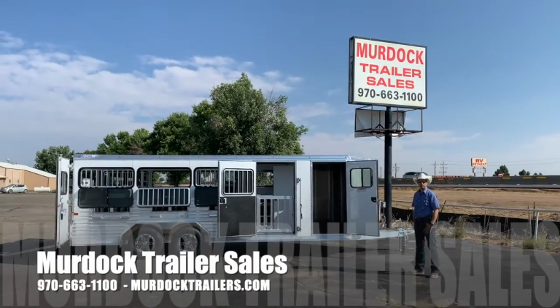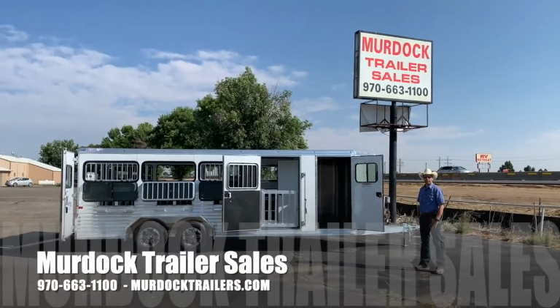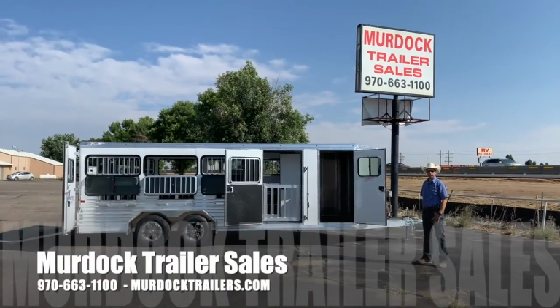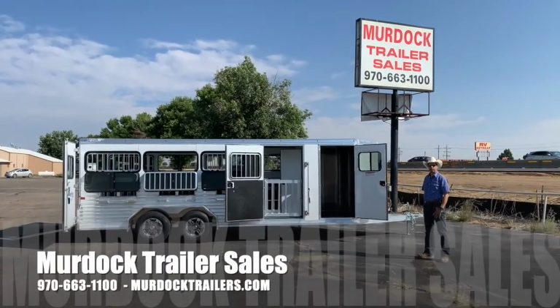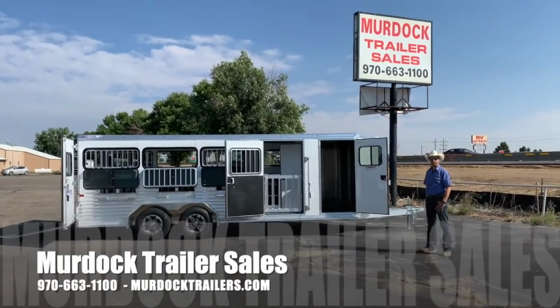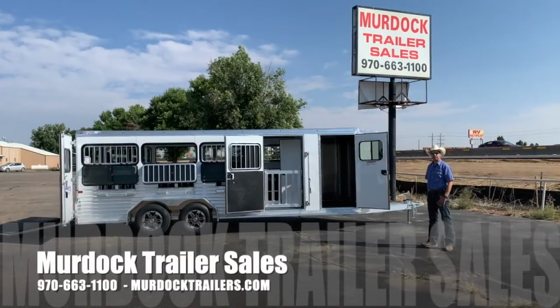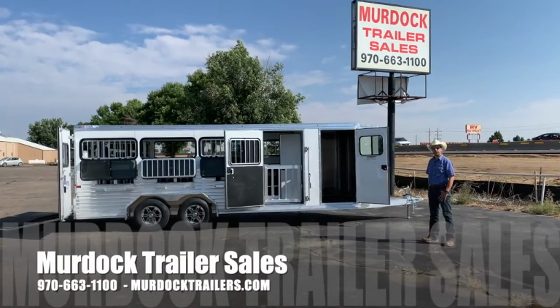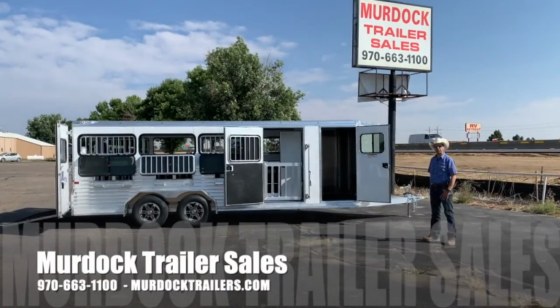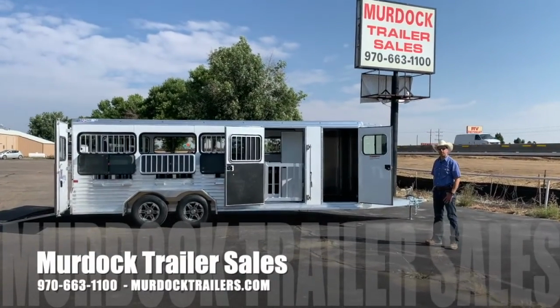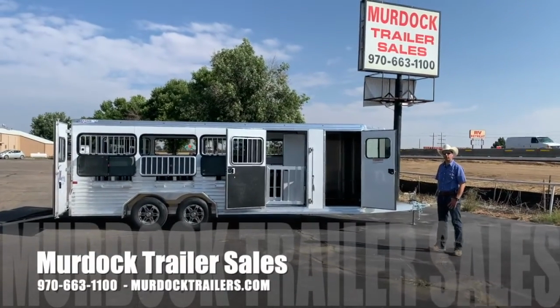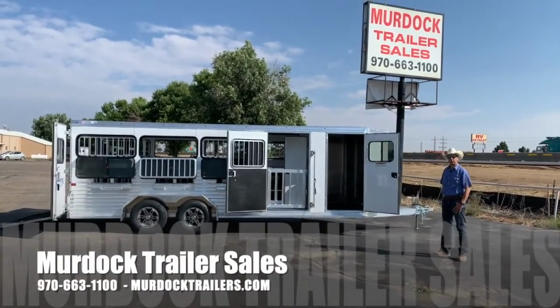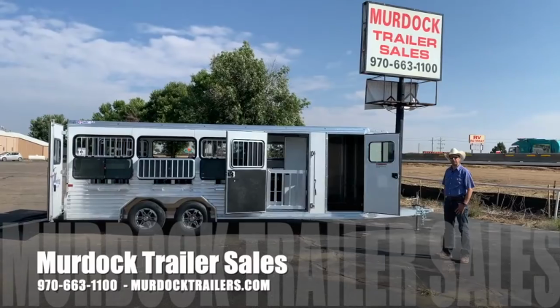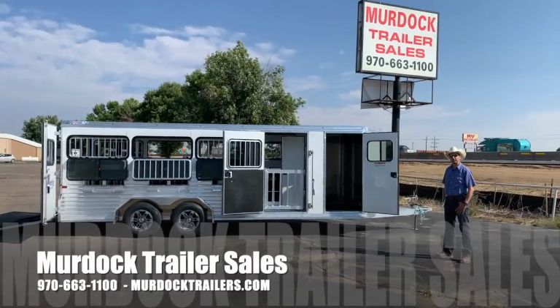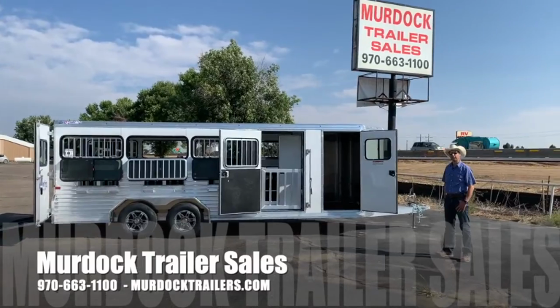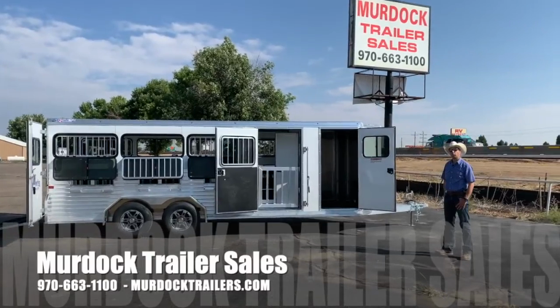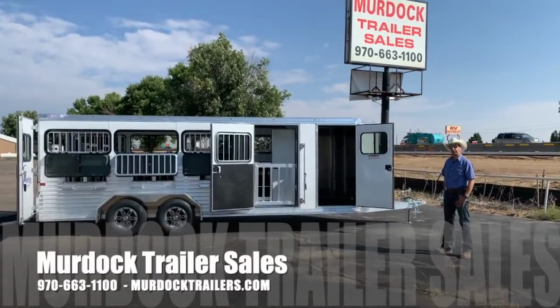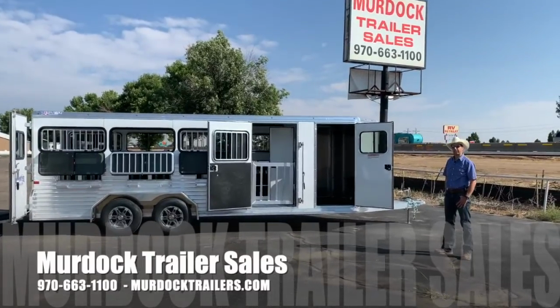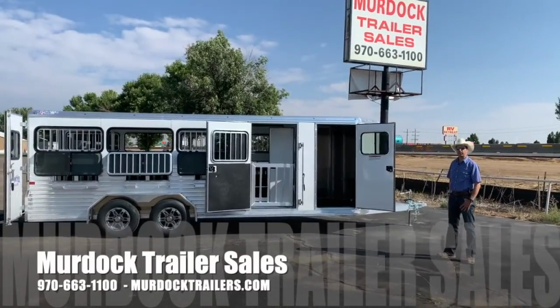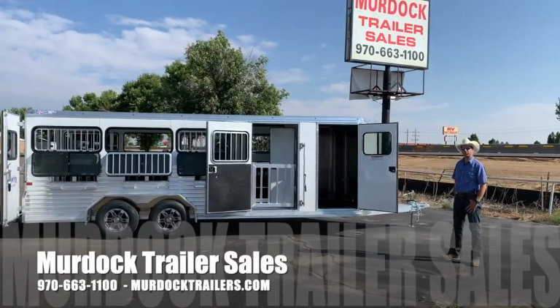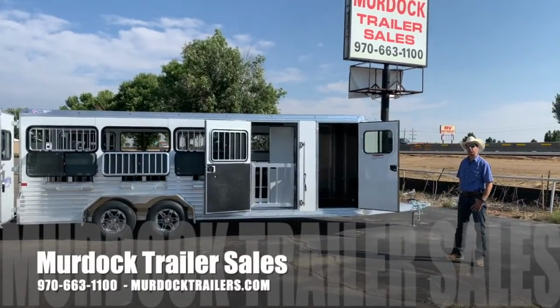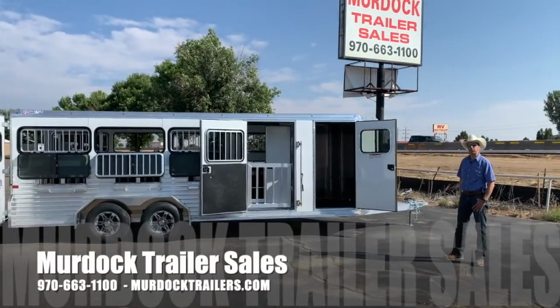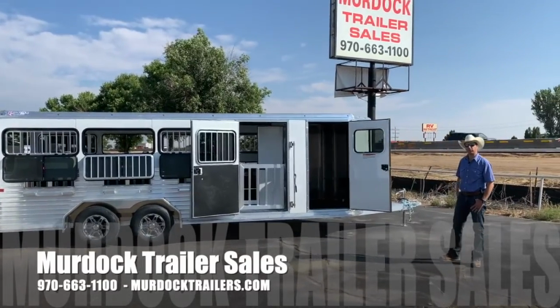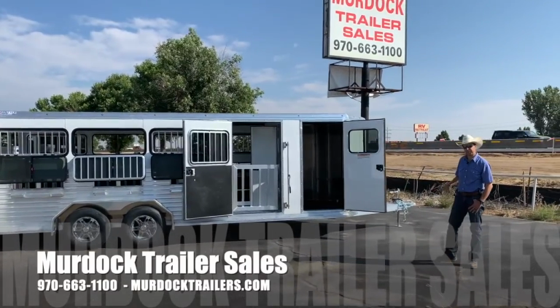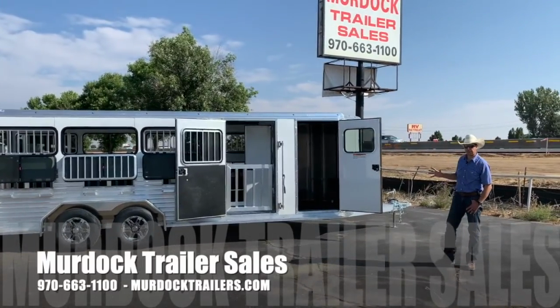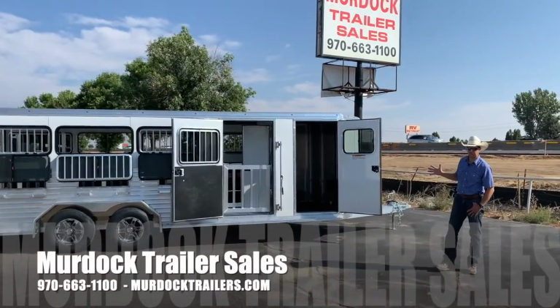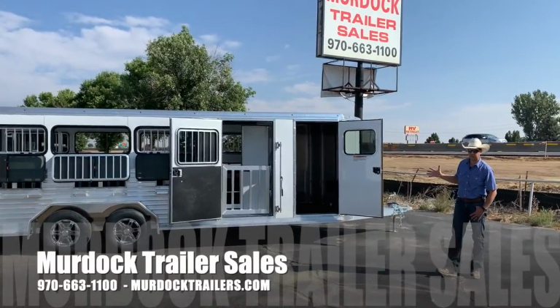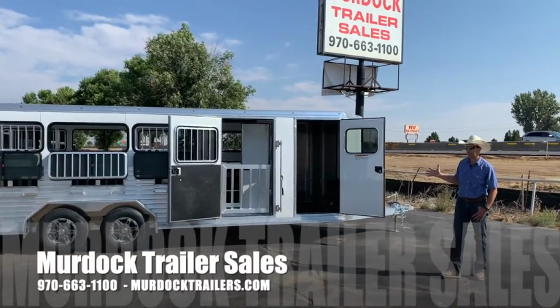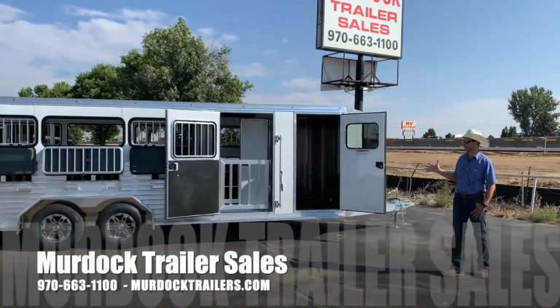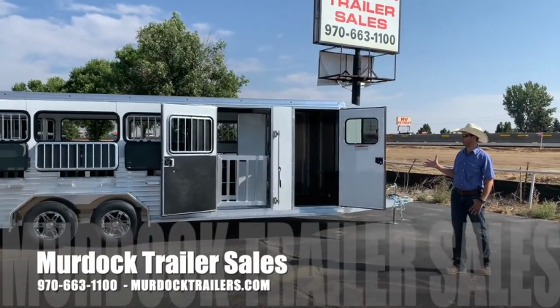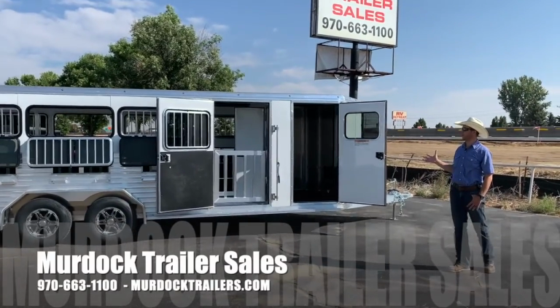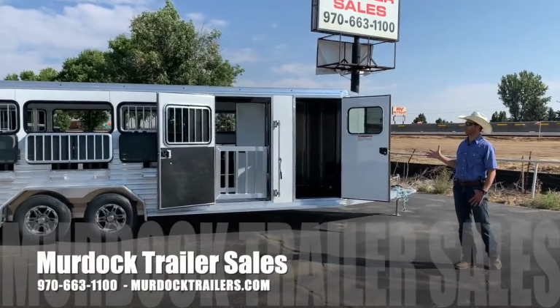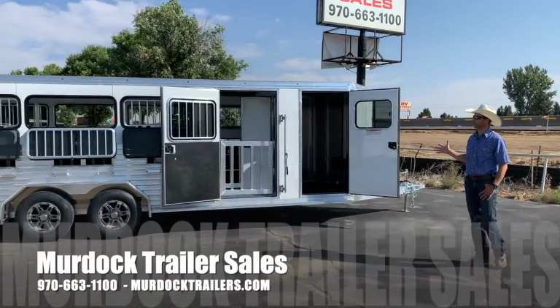Hello everyone, I'm Steve Burnett with Scott Murdoch Trailer Sales. I wanted to take a moment to show you one of the newest offerings that we're carrying from Frontier Trailer.